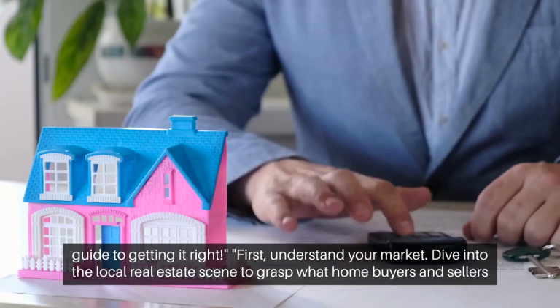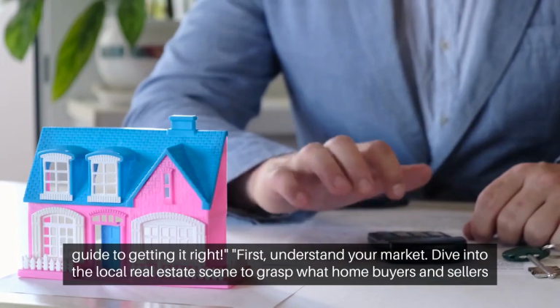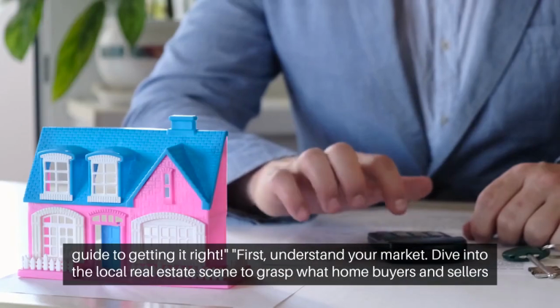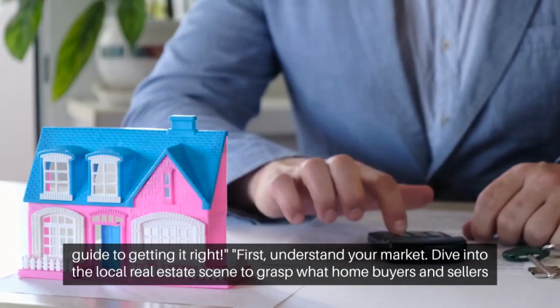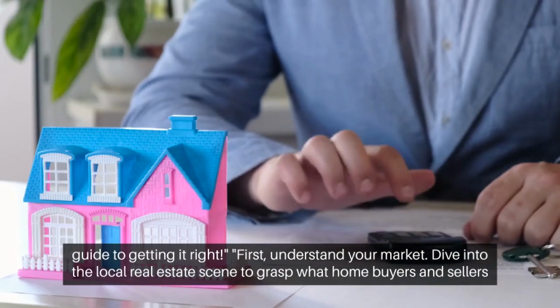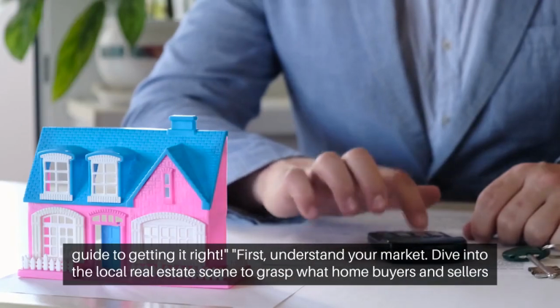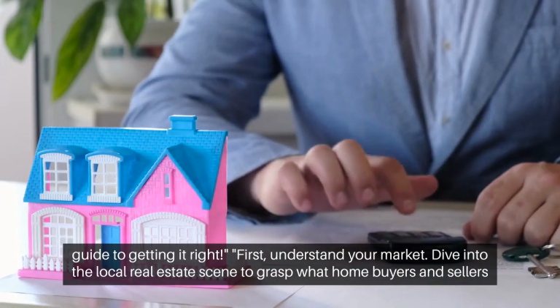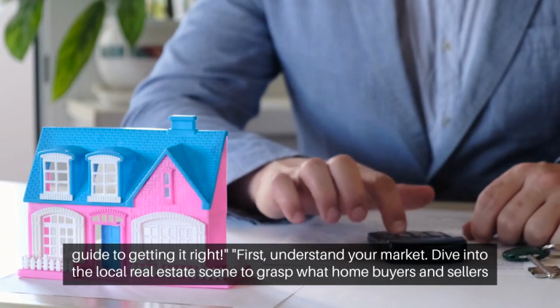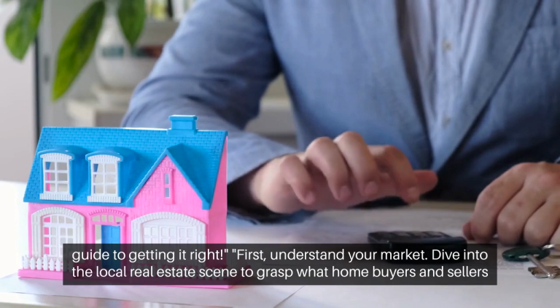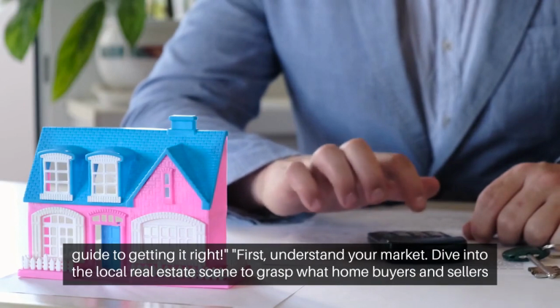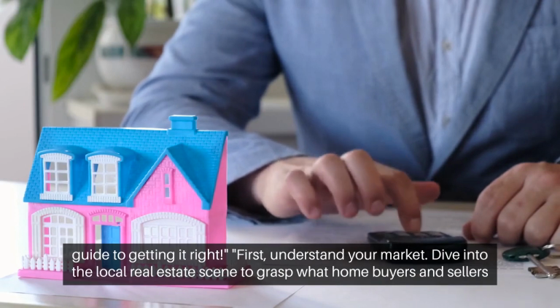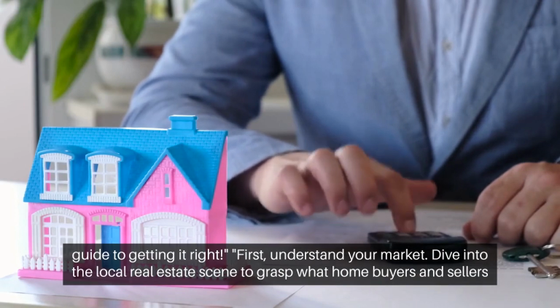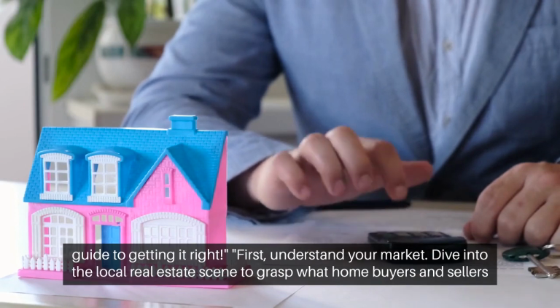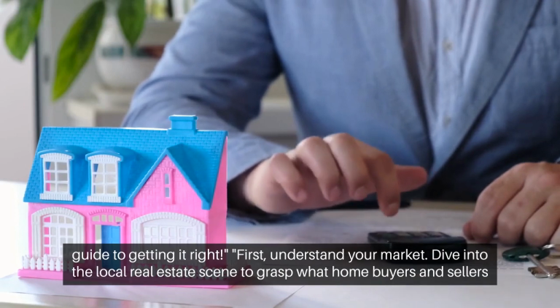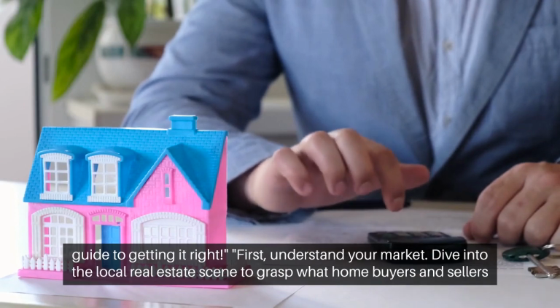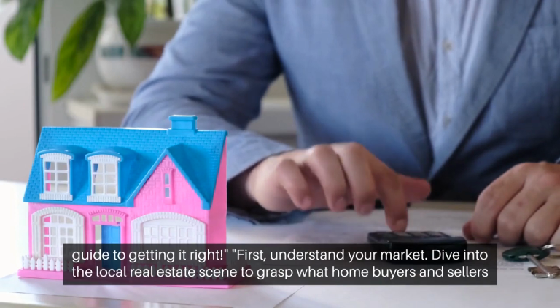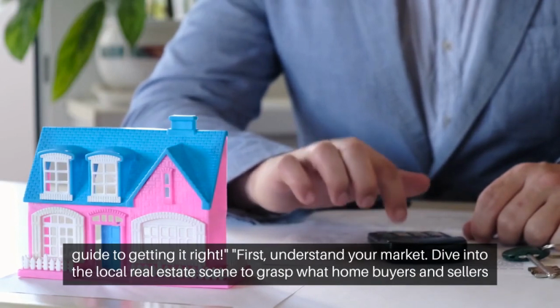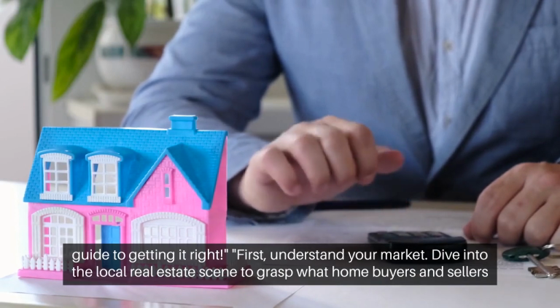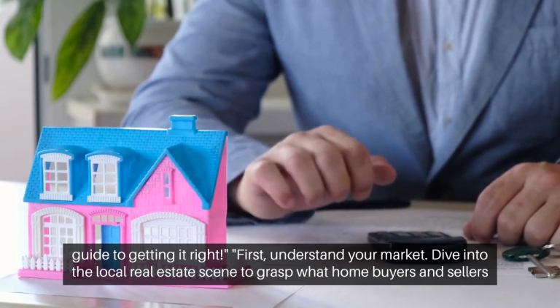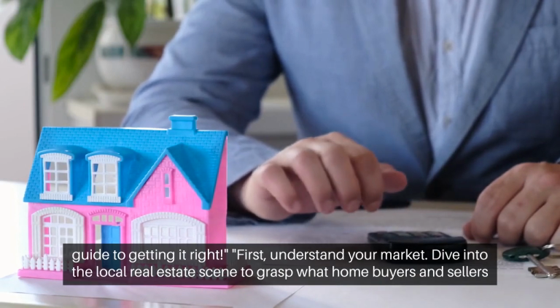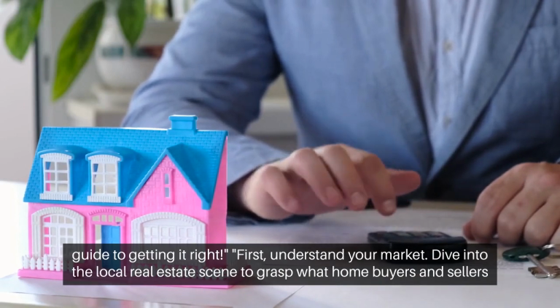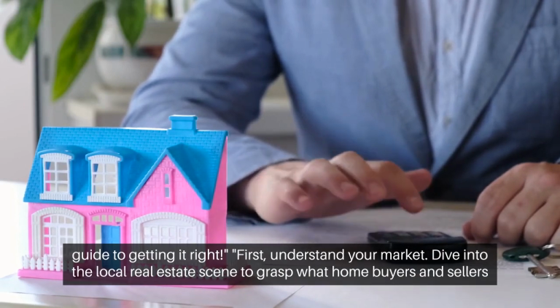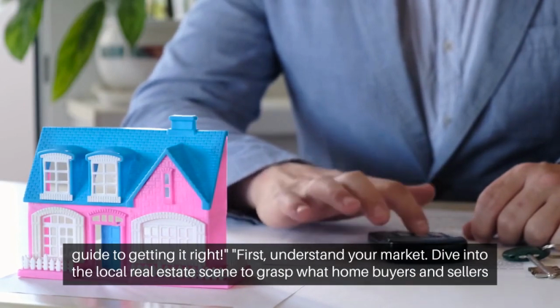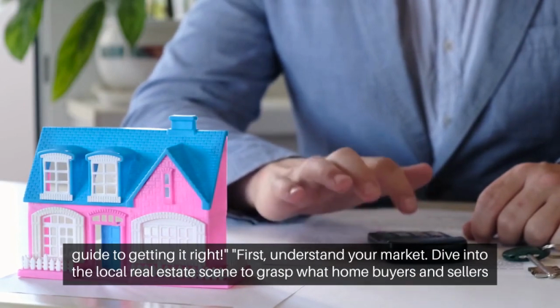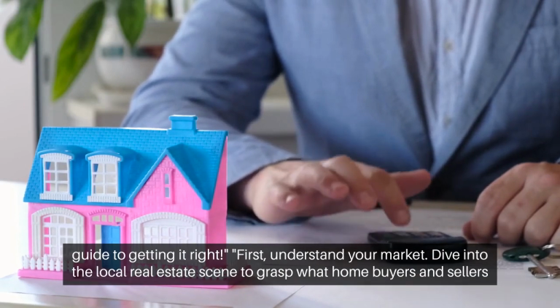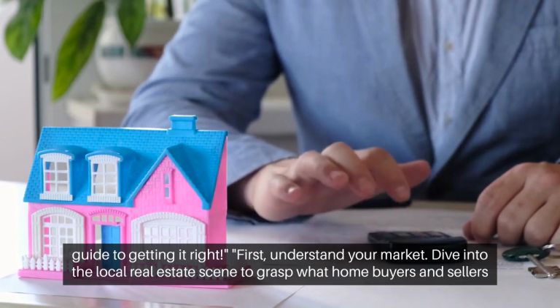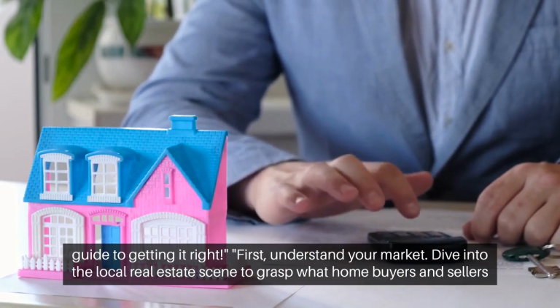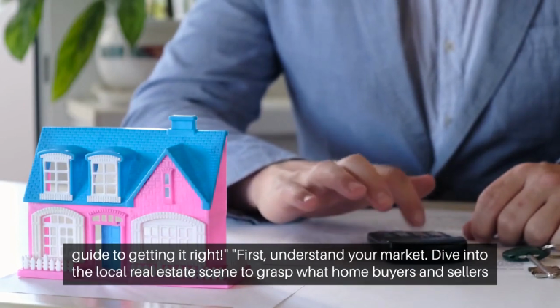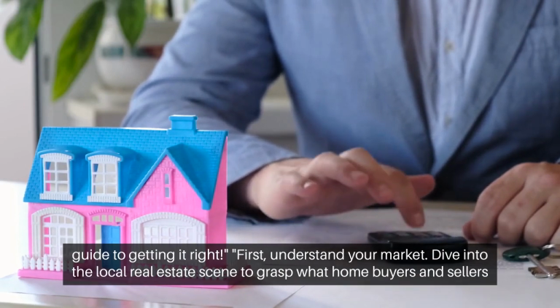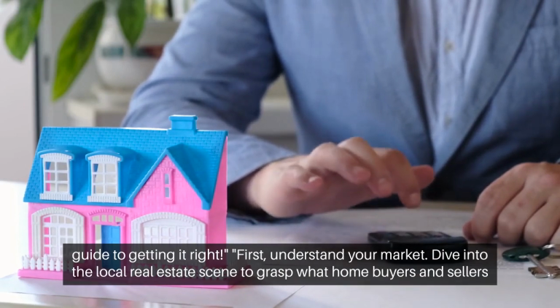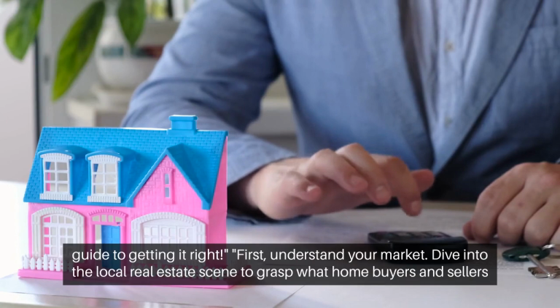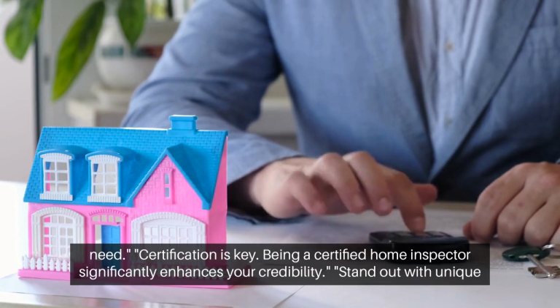First, understand your market. Dive into the local real estate scene to grasp what home buyers and sellers need.